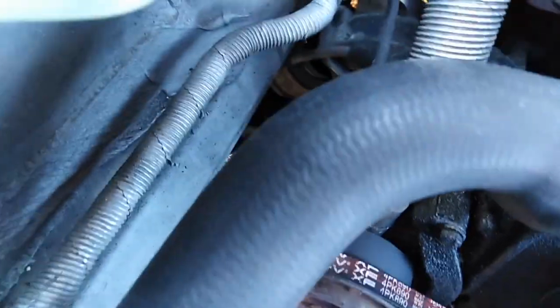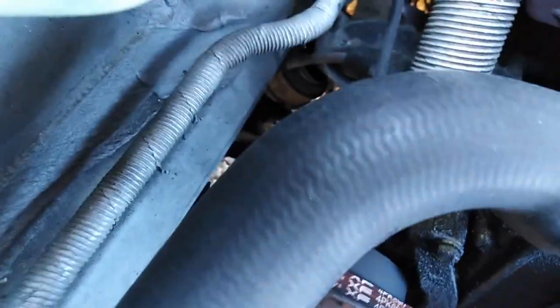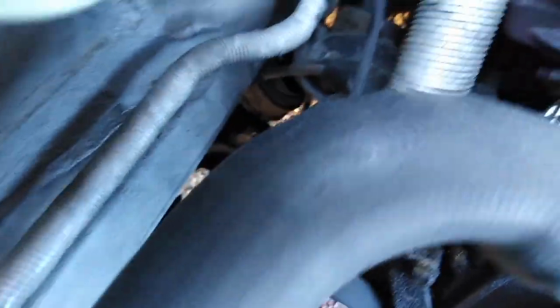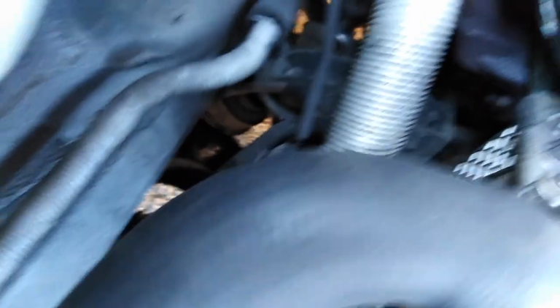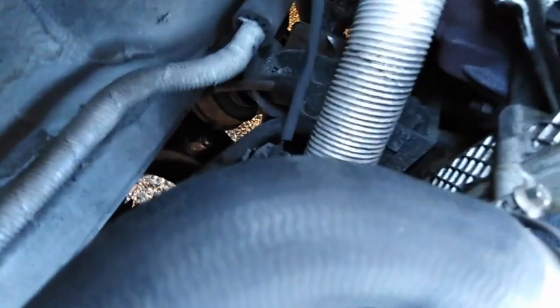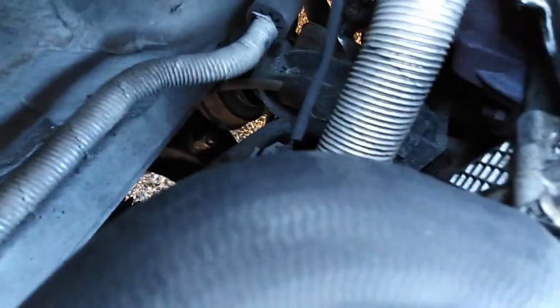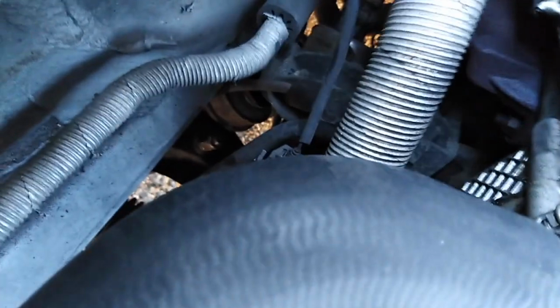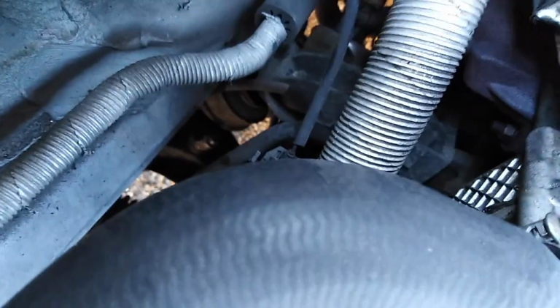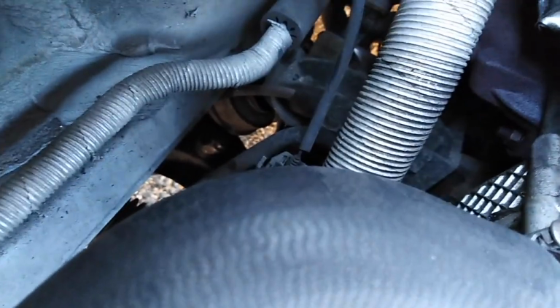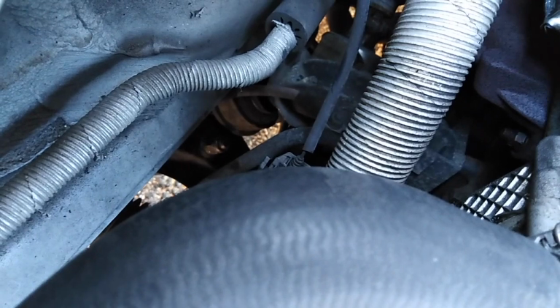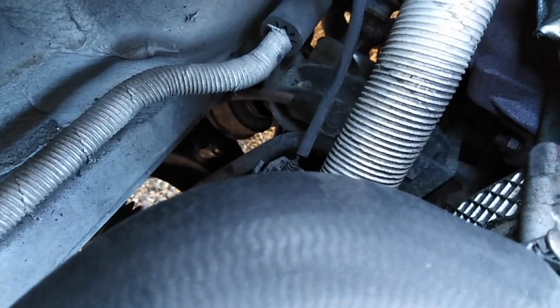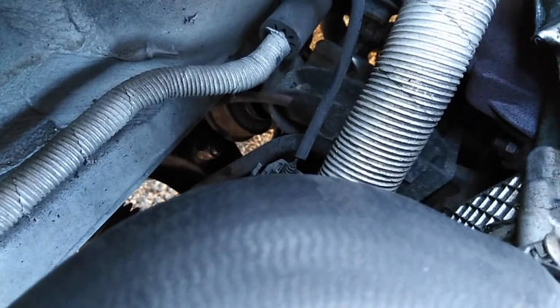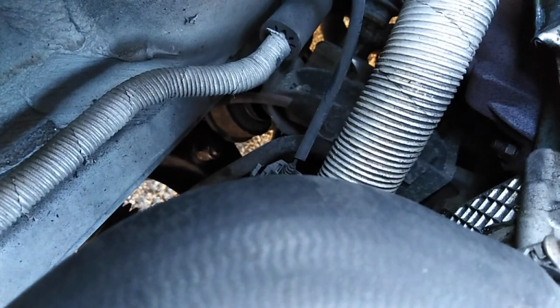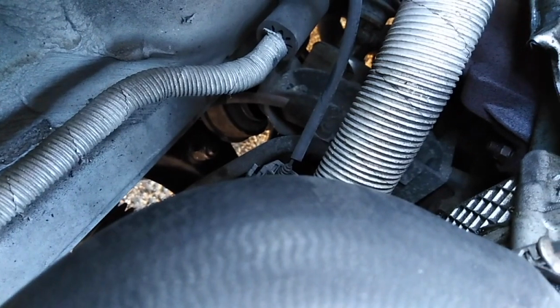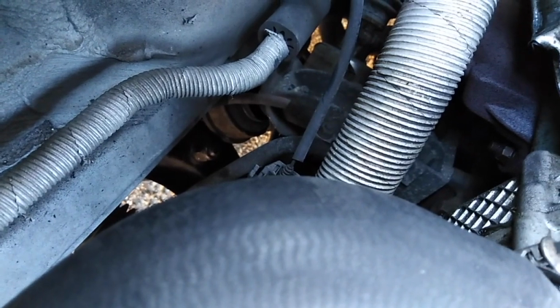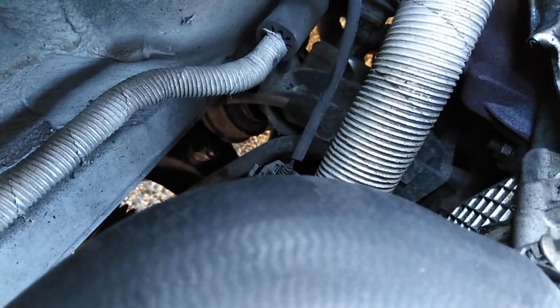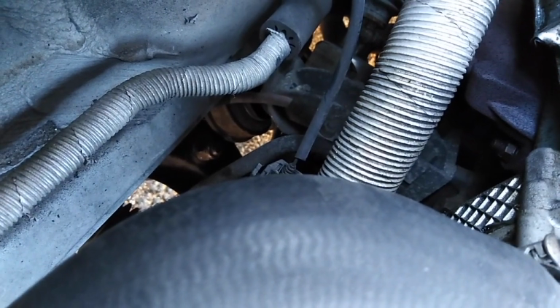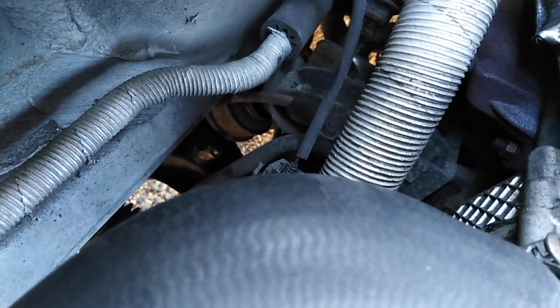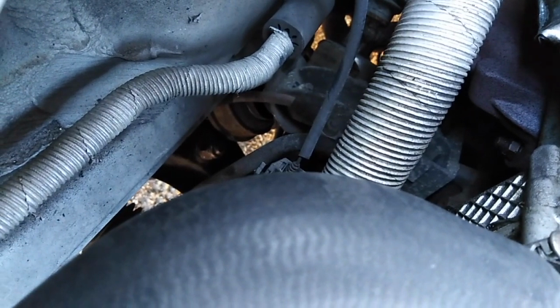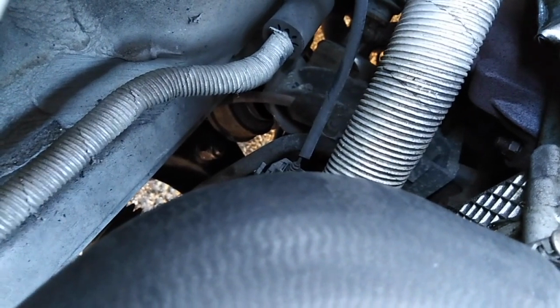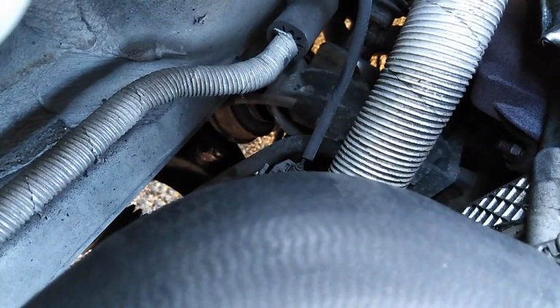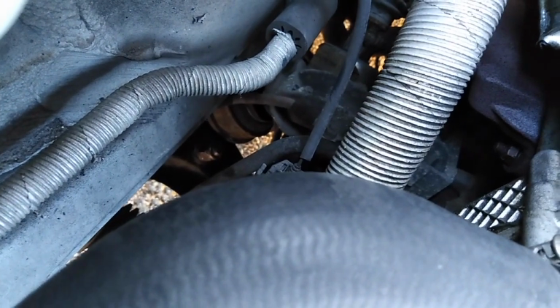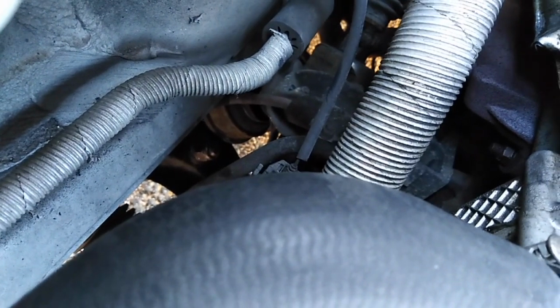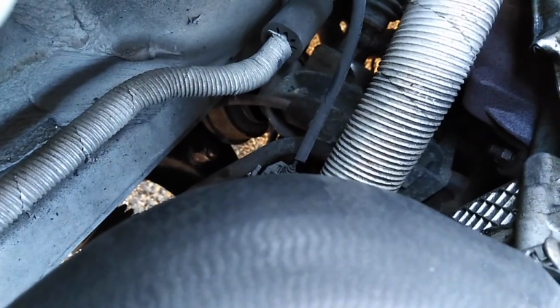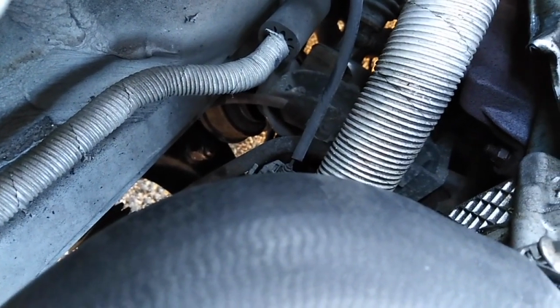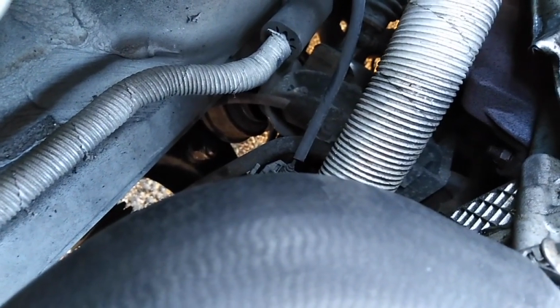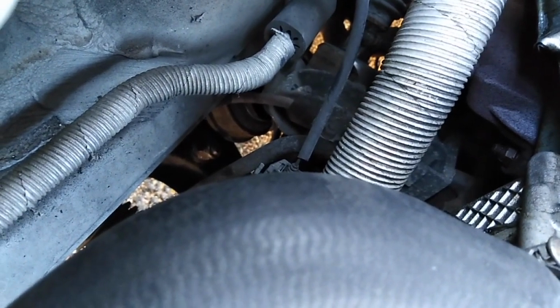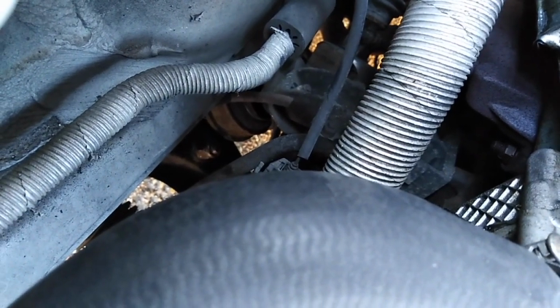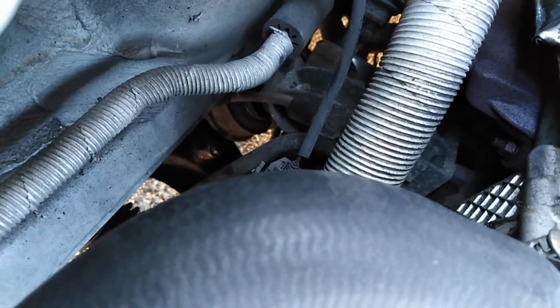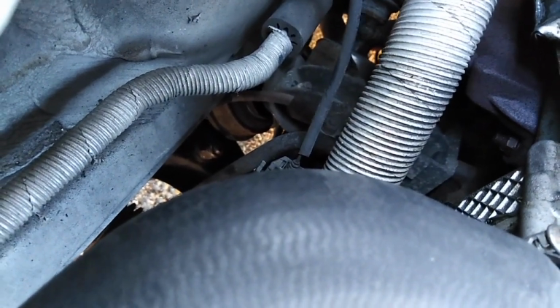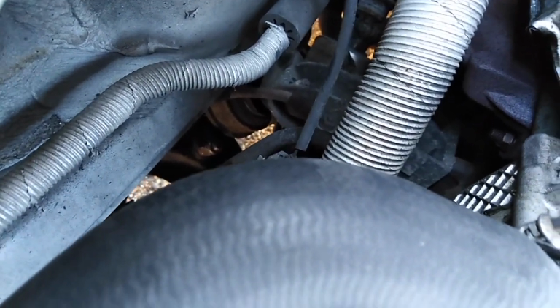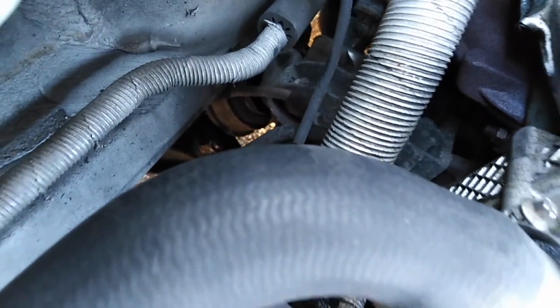There's the engine mount — you can see it's ripped off the place, so we're gonna slot a new one in.